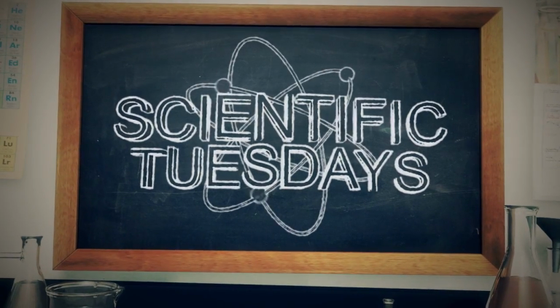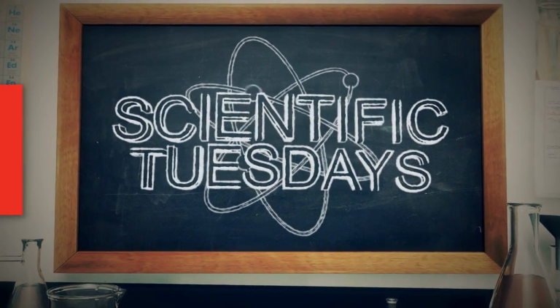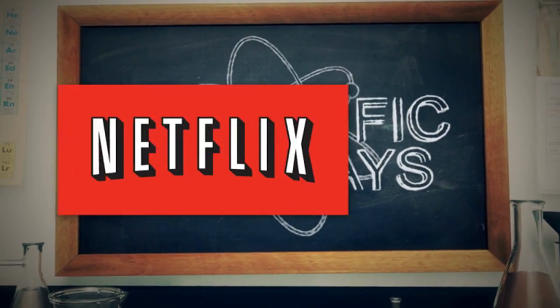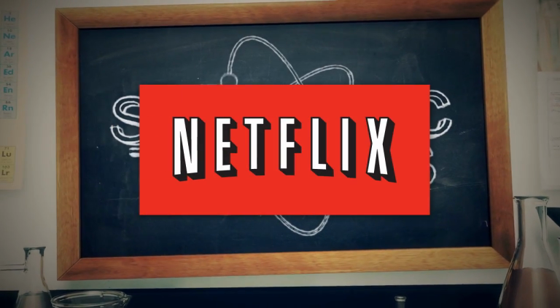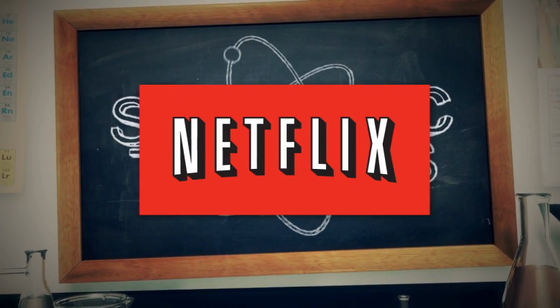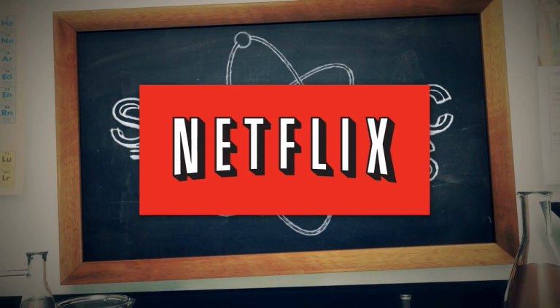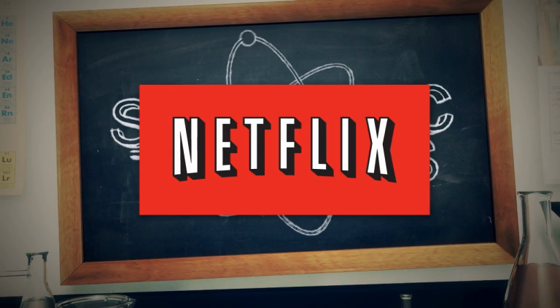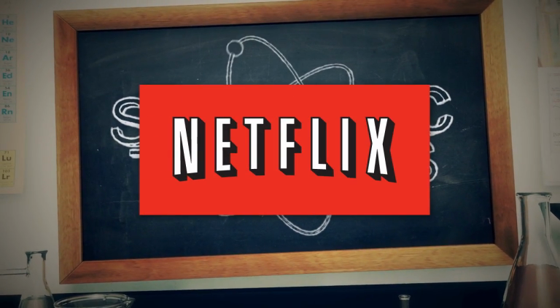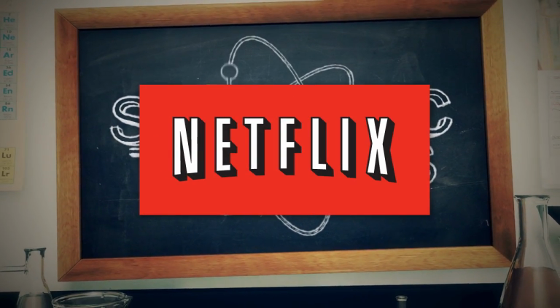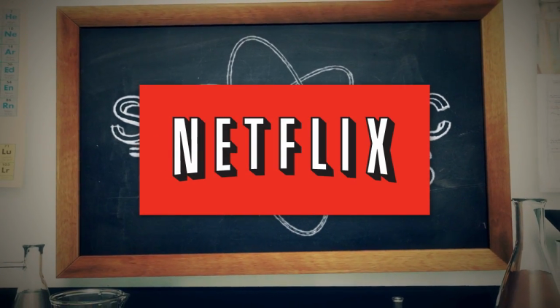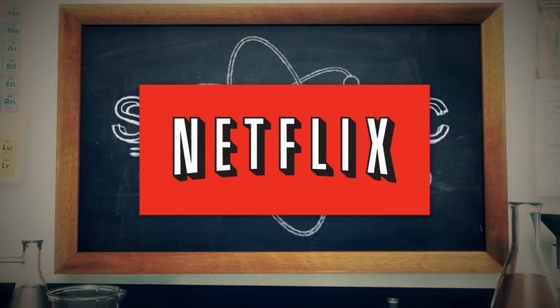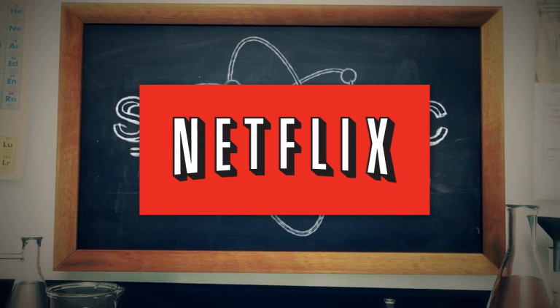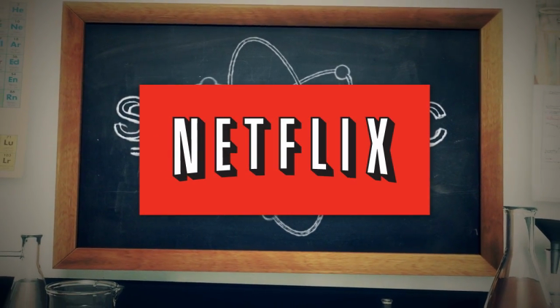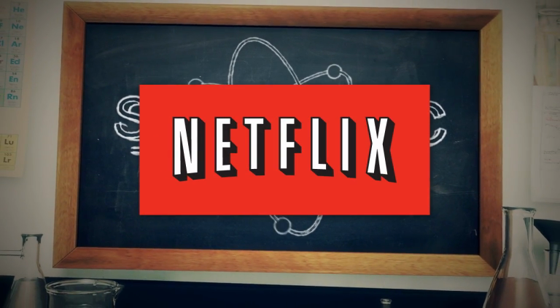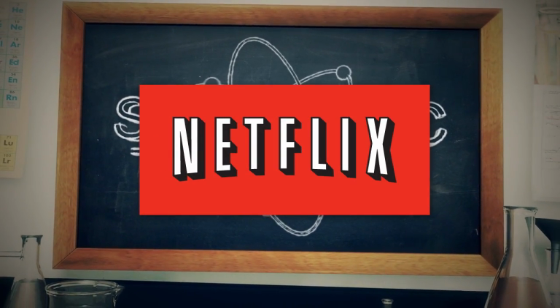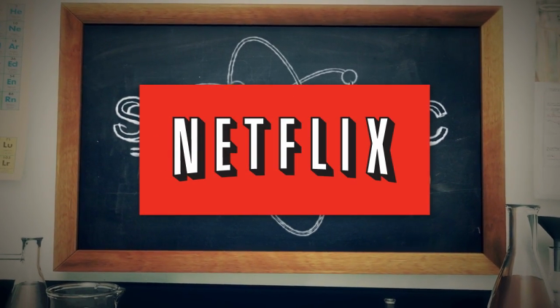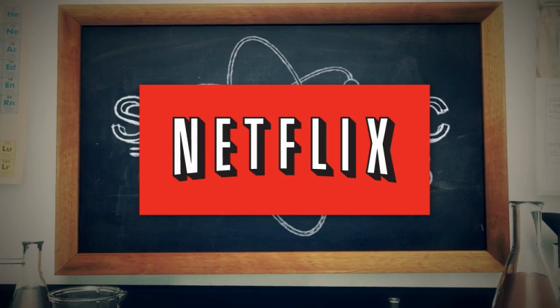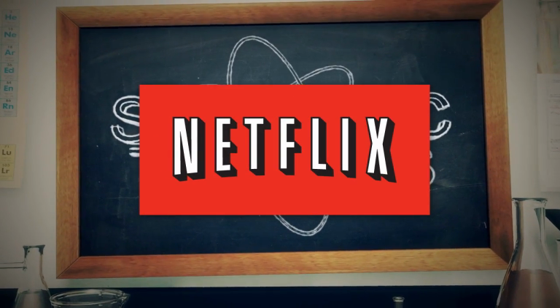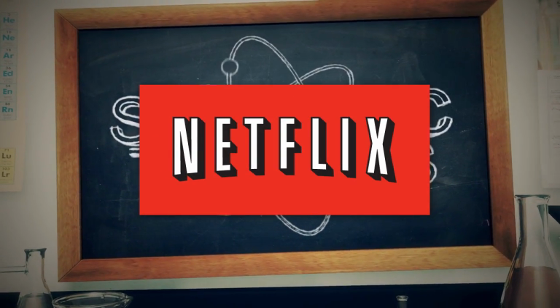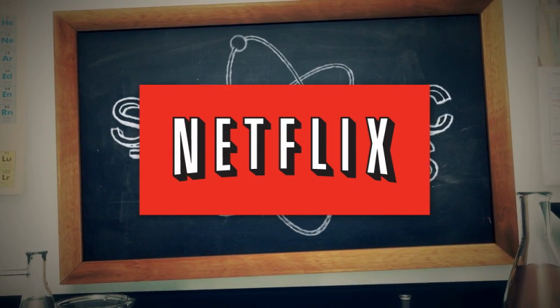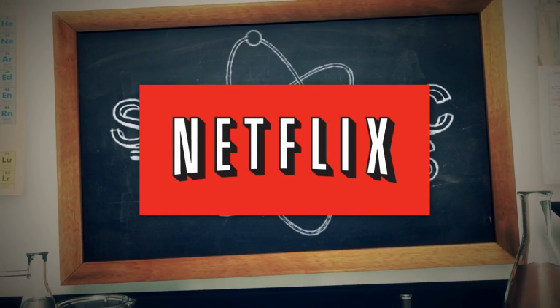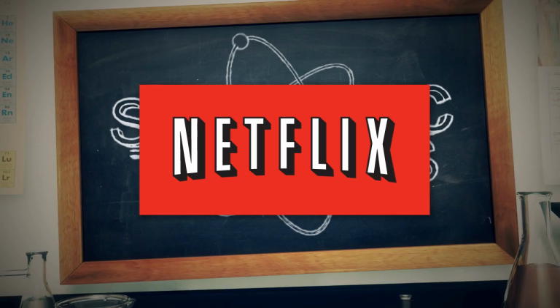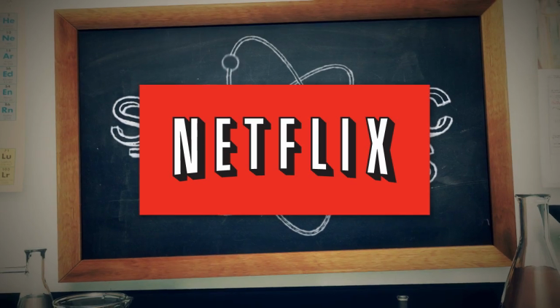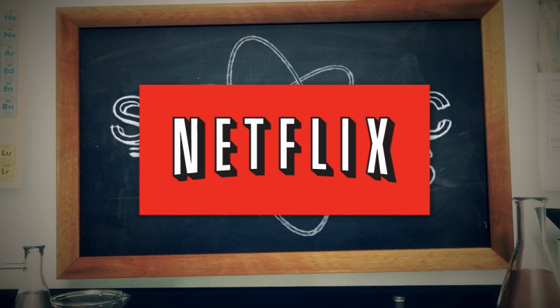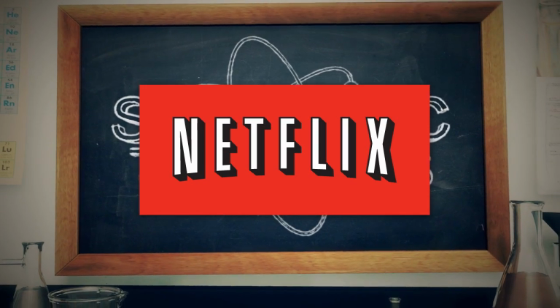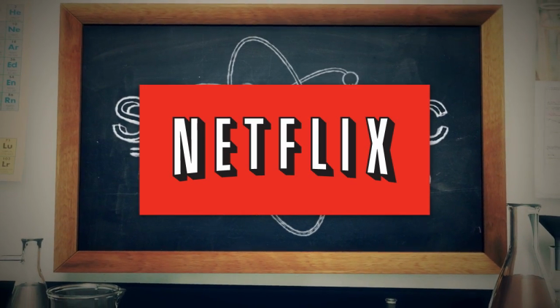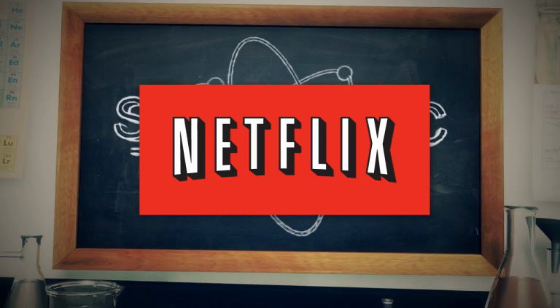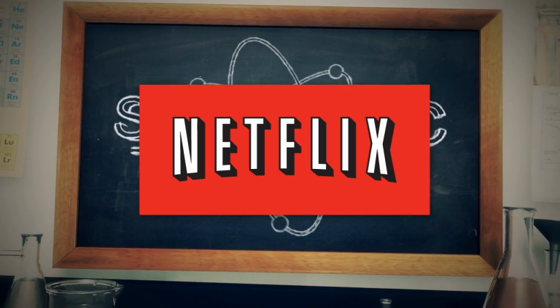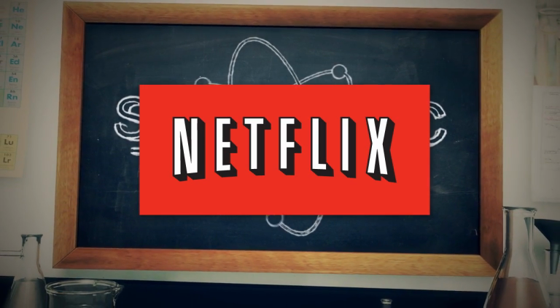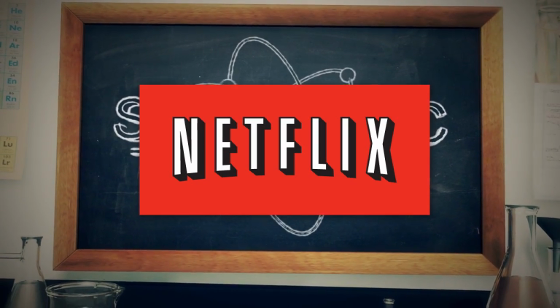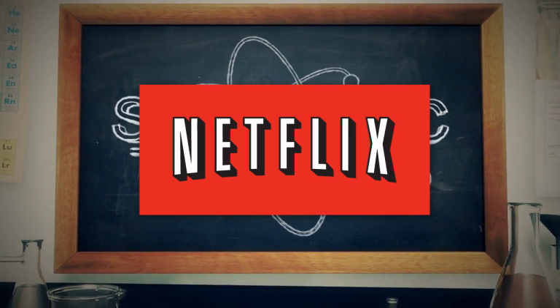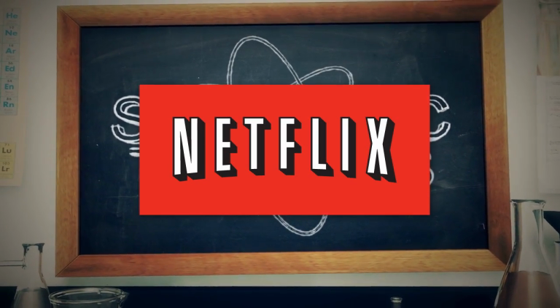This episode of Scientific Tuesdays is brought to you by Netflix. Go to netflix.com/science and get a free trial membership.